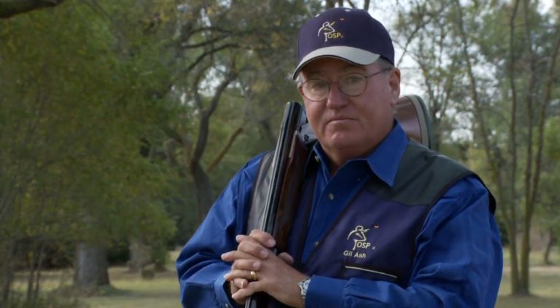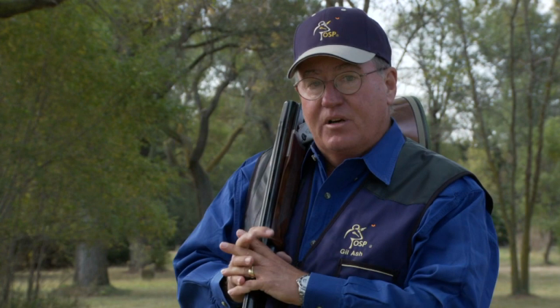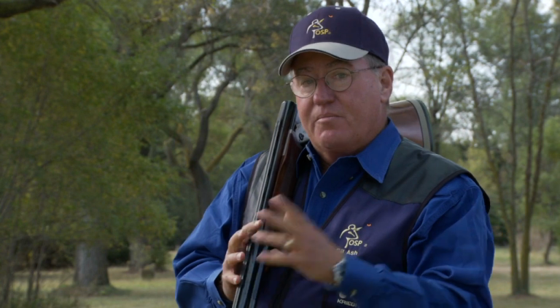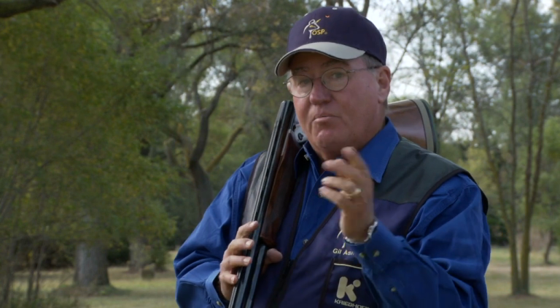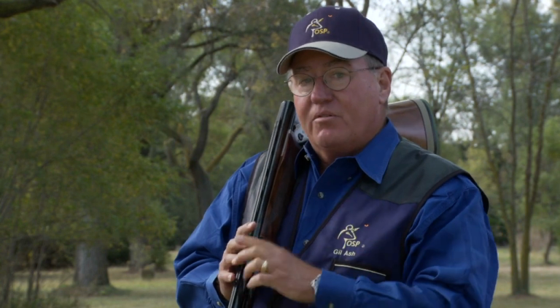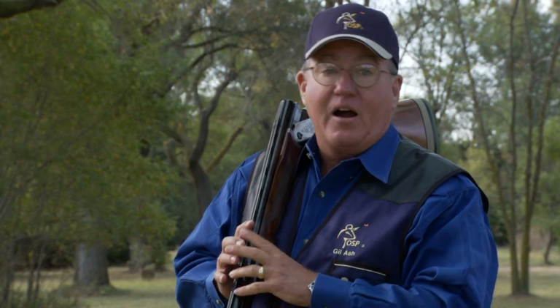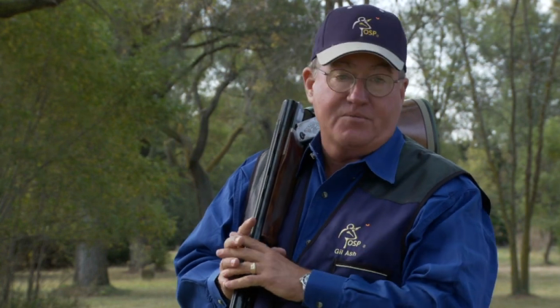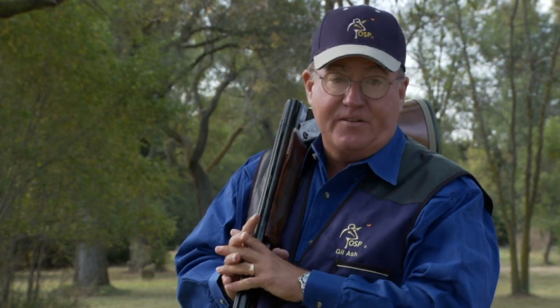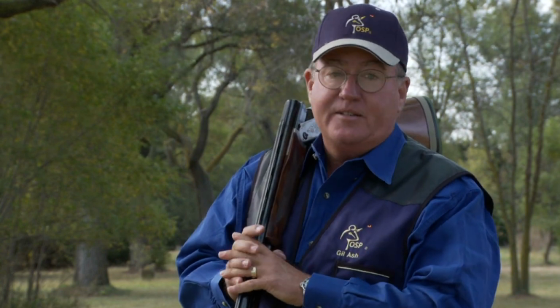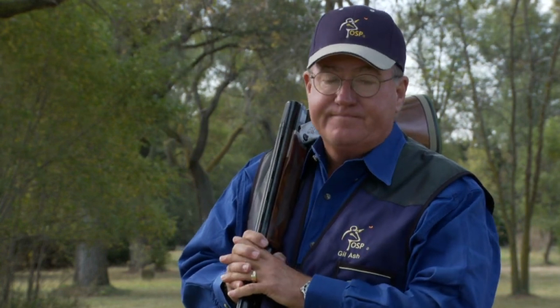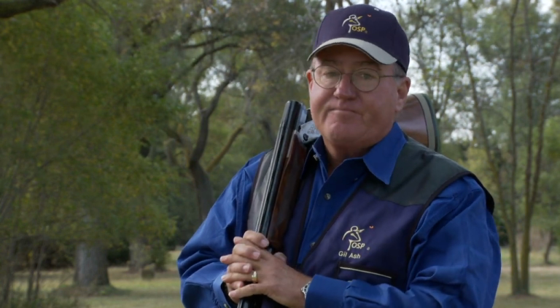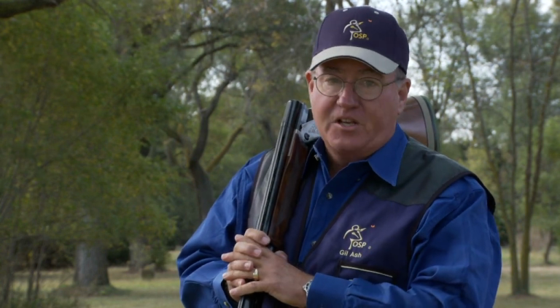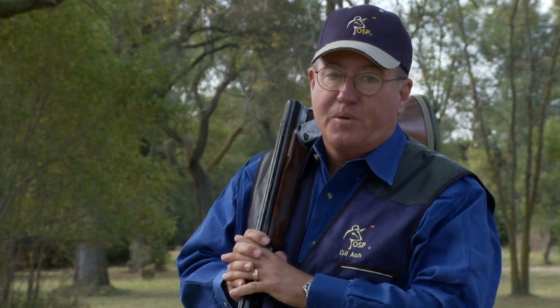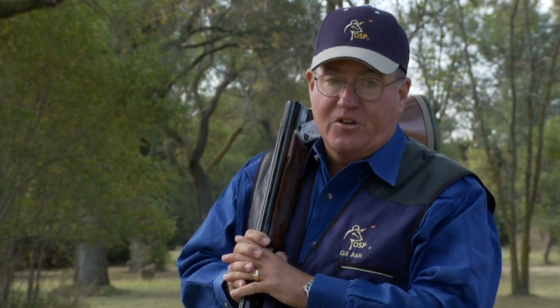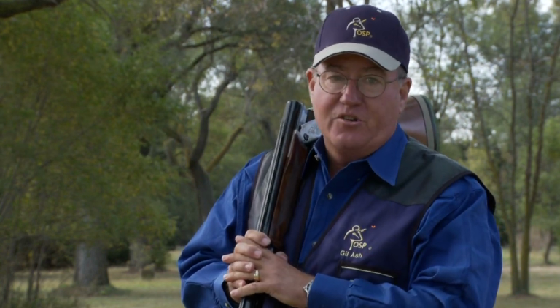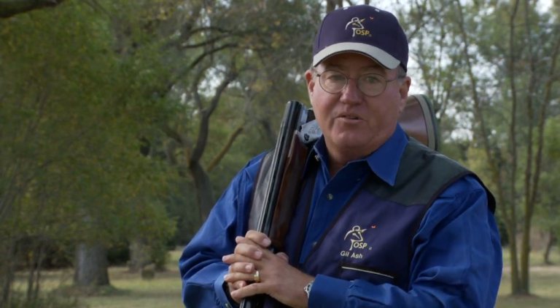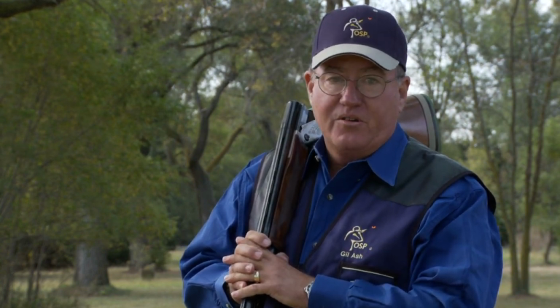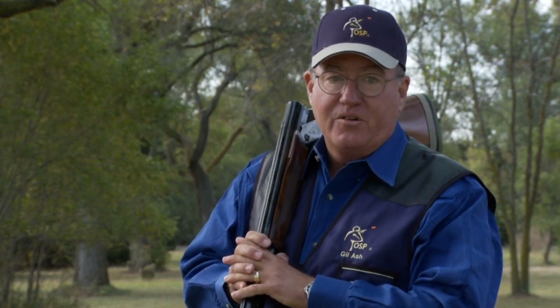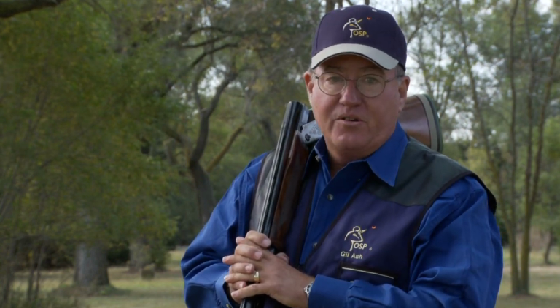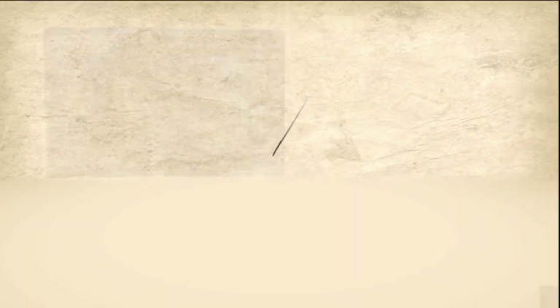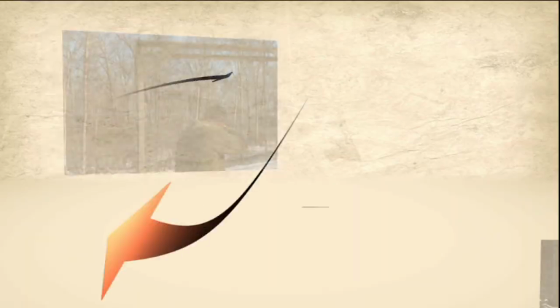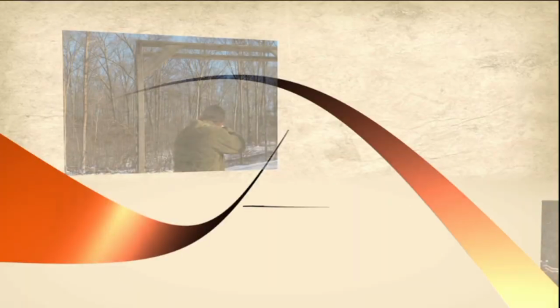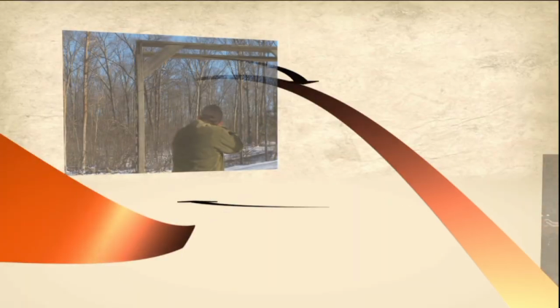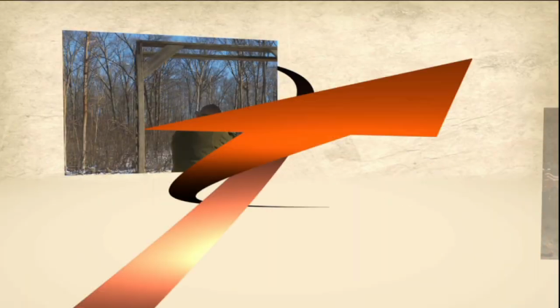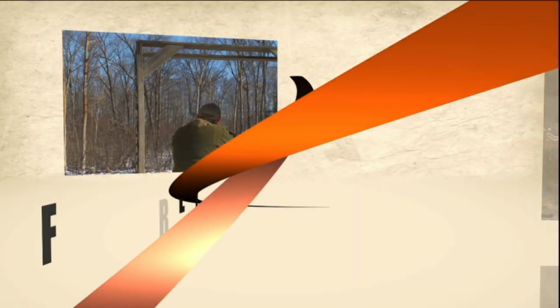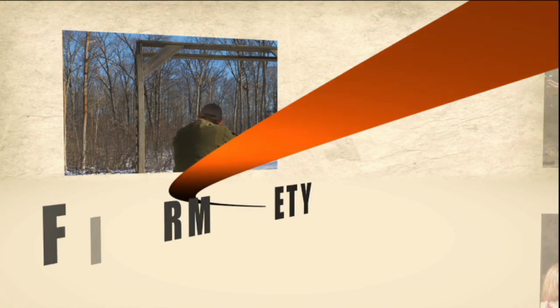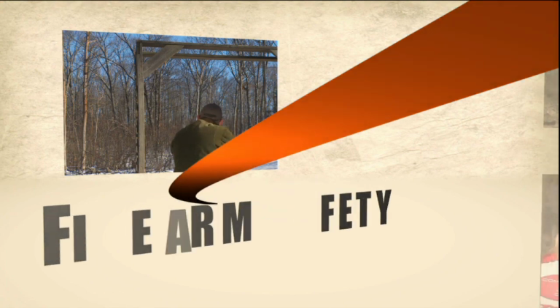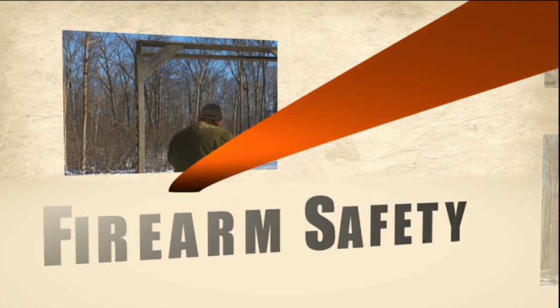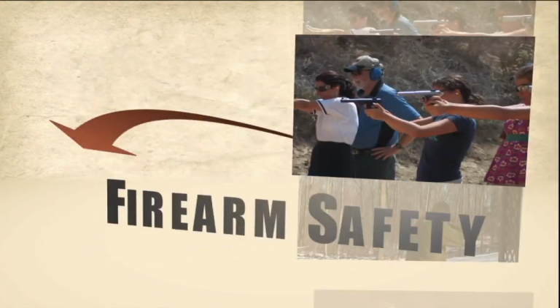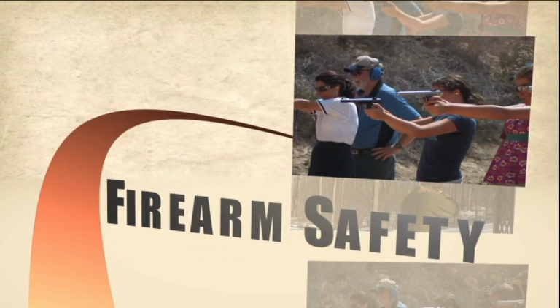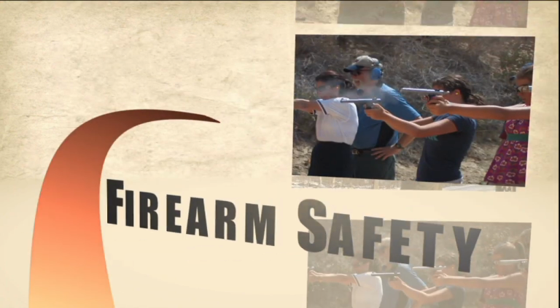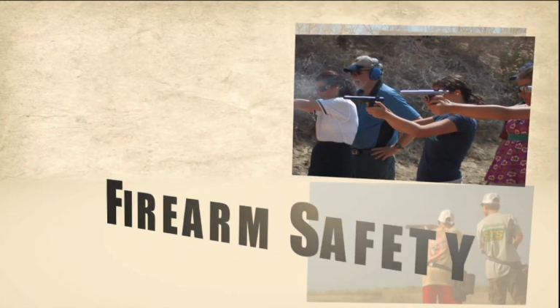But remember, firearm safety — it depends on you.